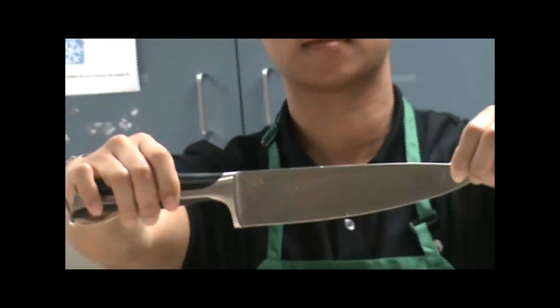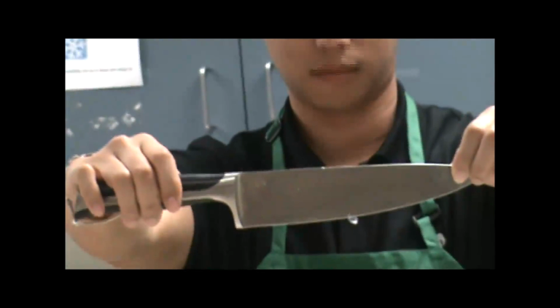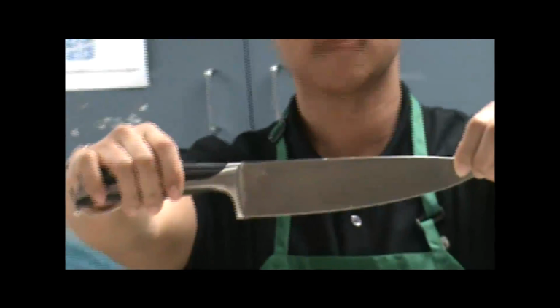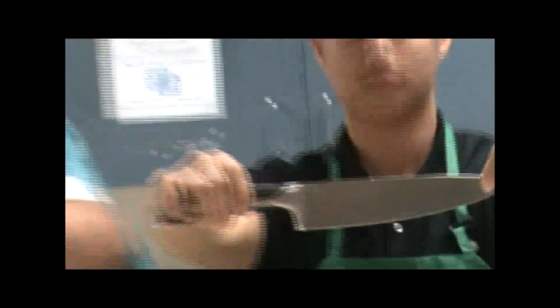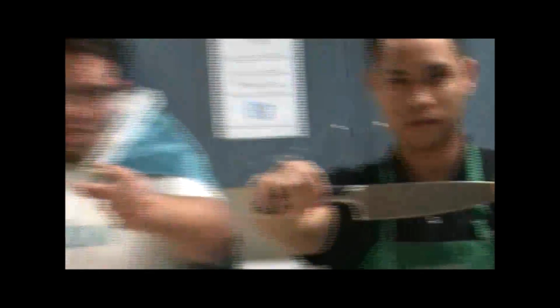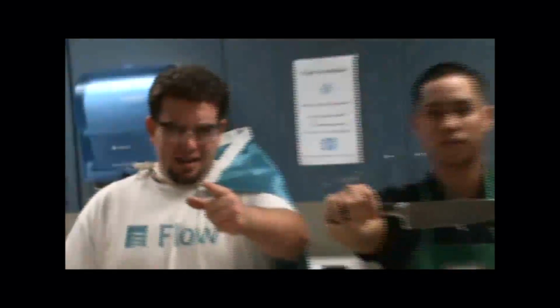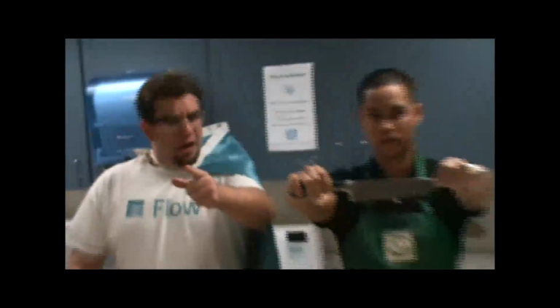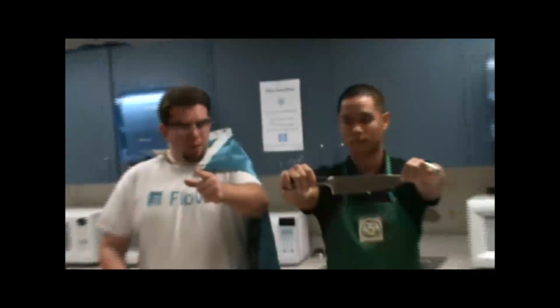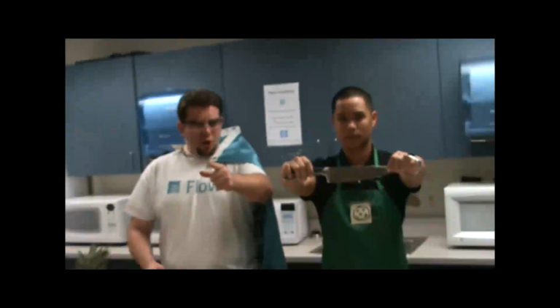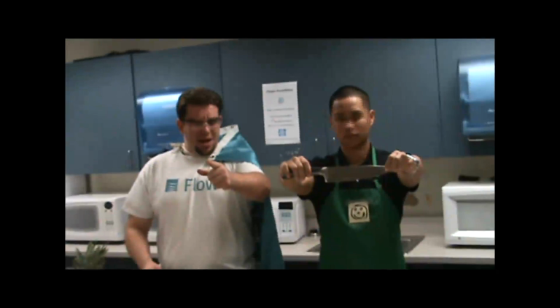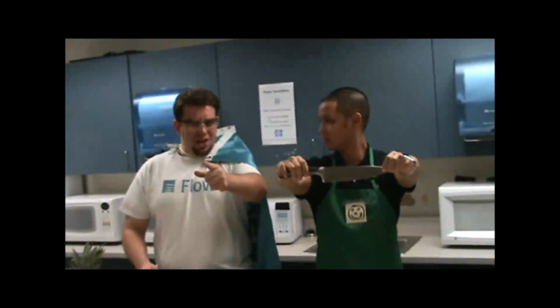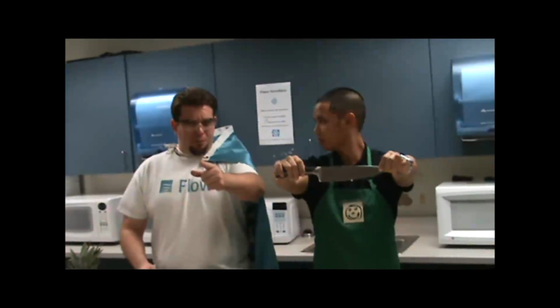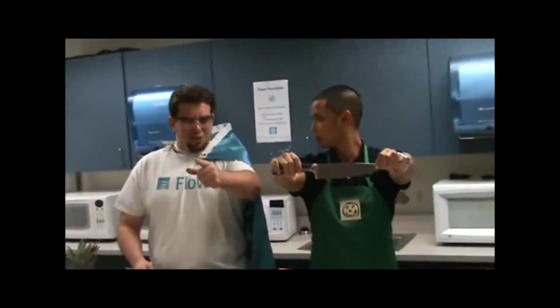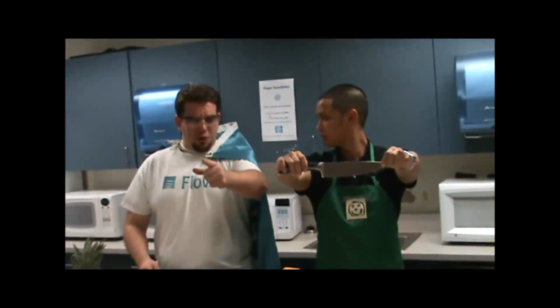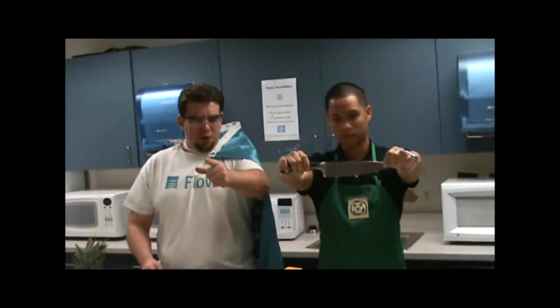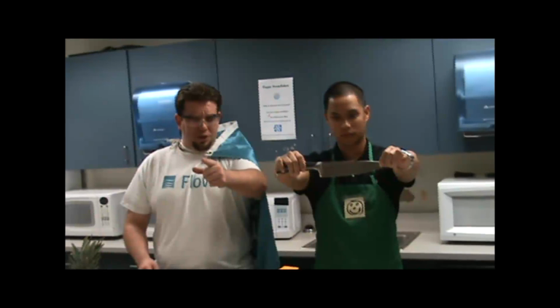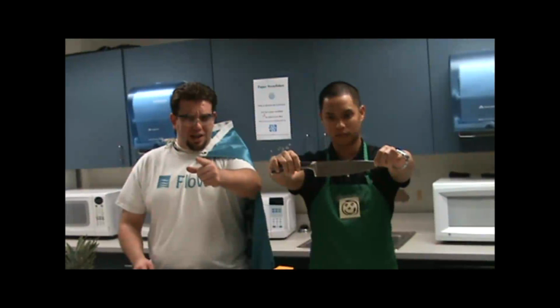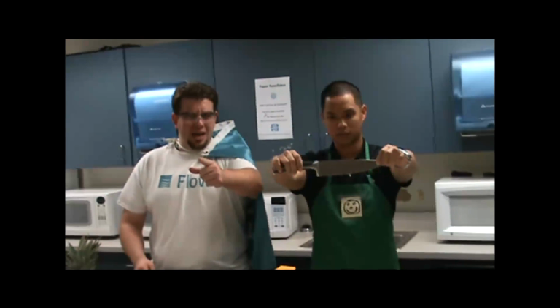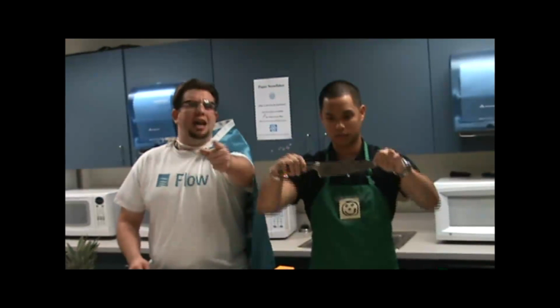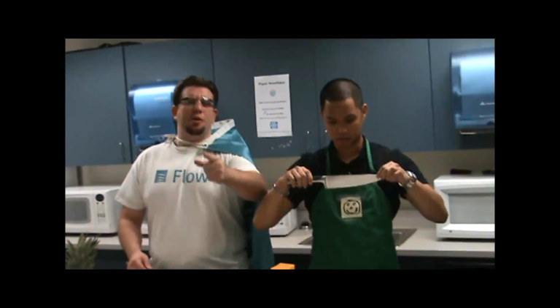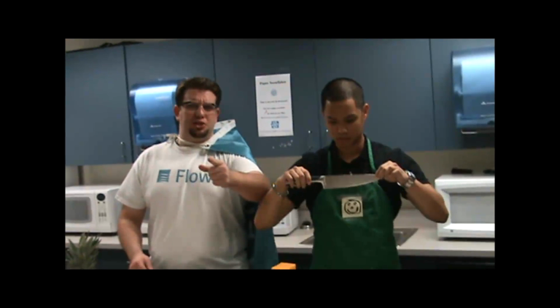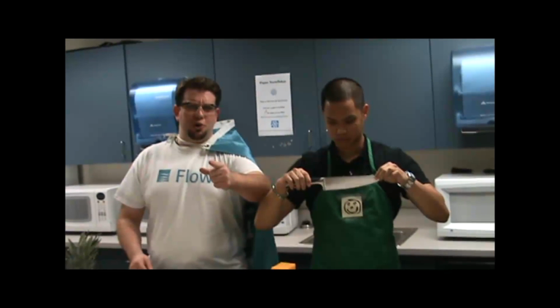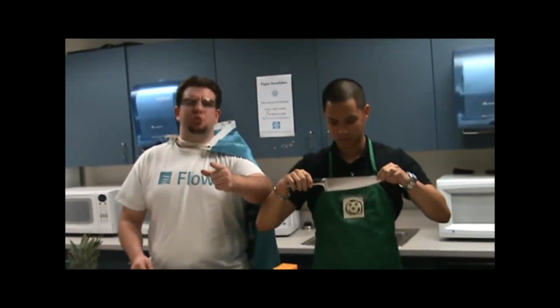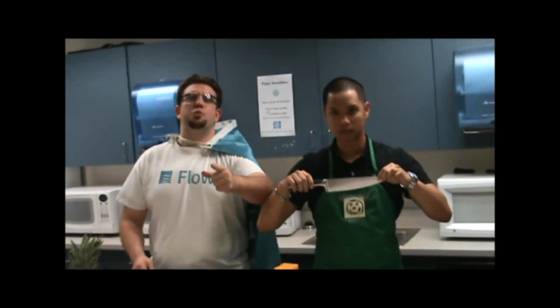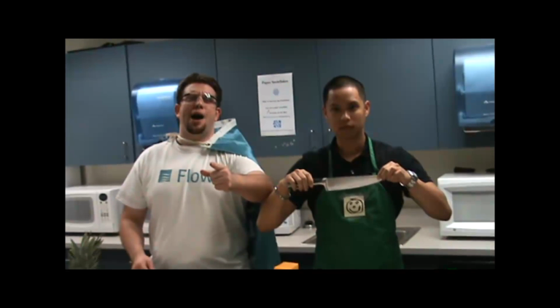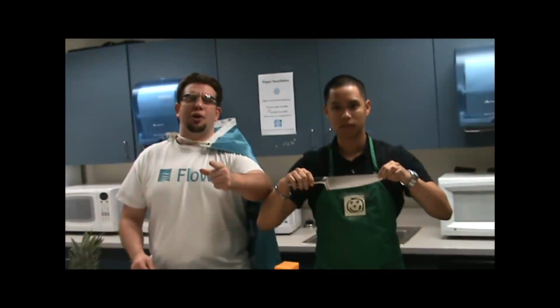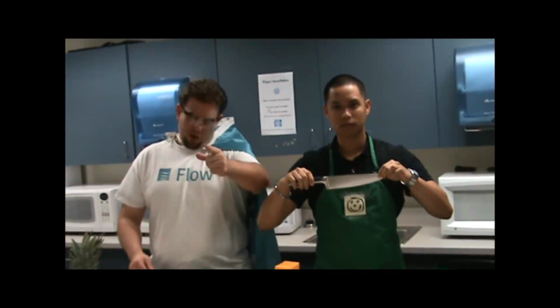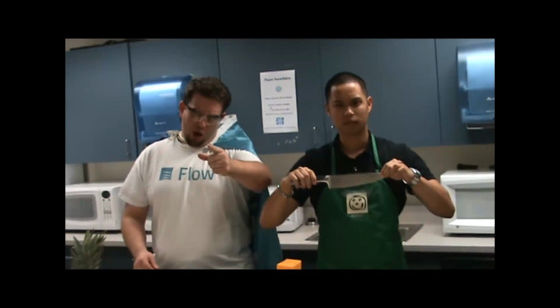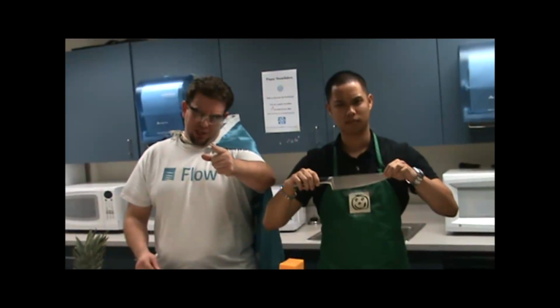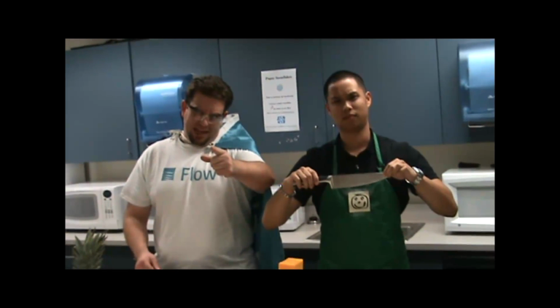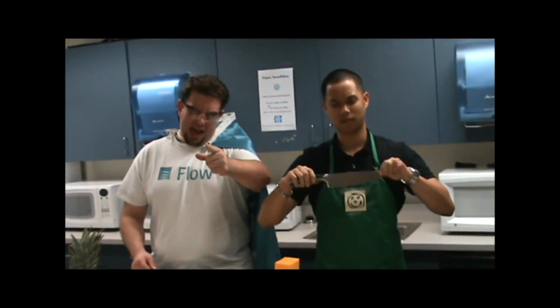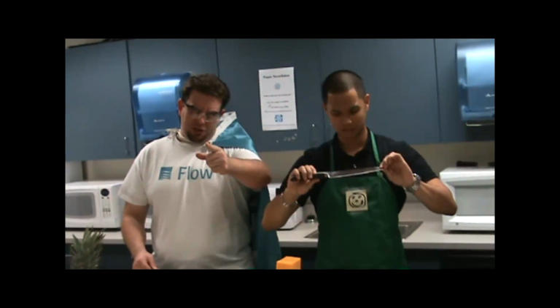Excuse me, citizen. But Flowman is not impressed with your pitiful cutting. Allow me to show you the true power of water jet technology.